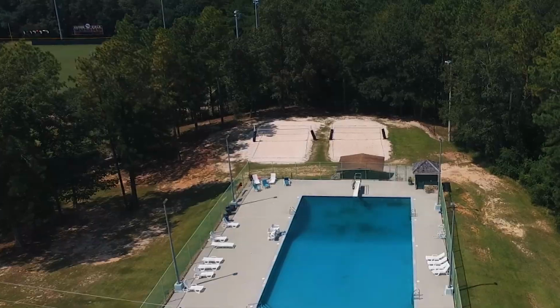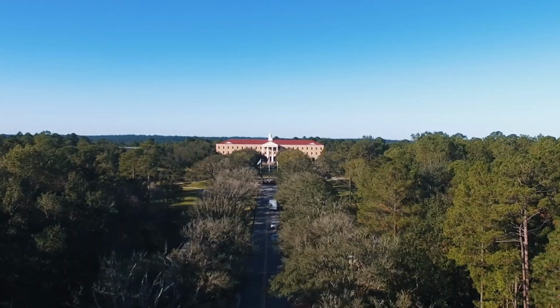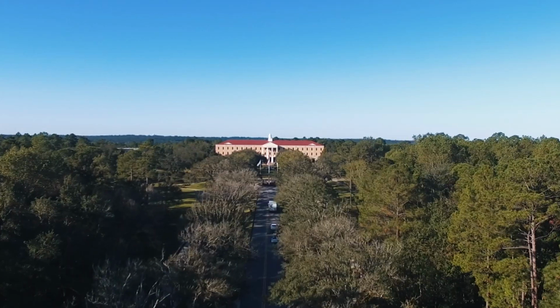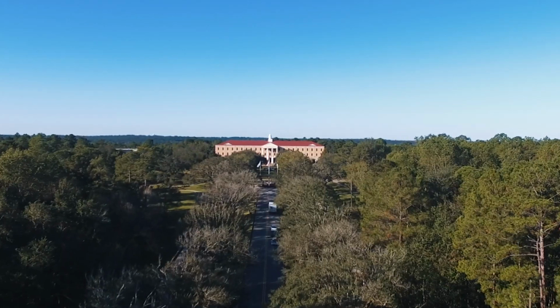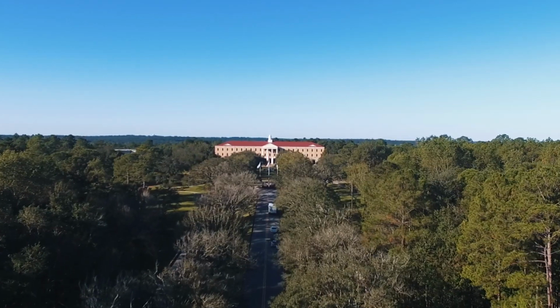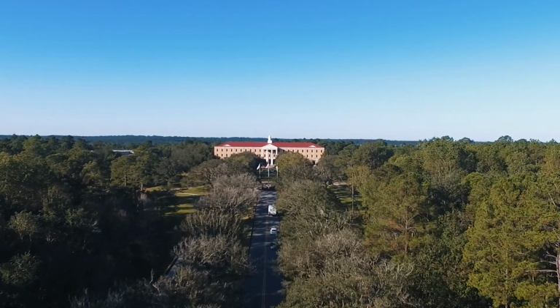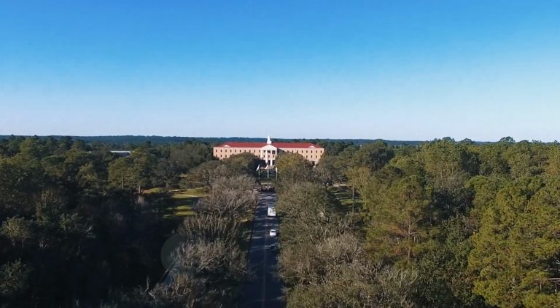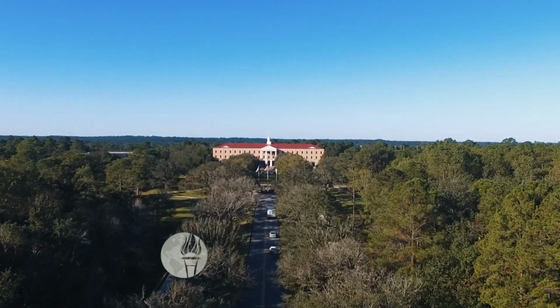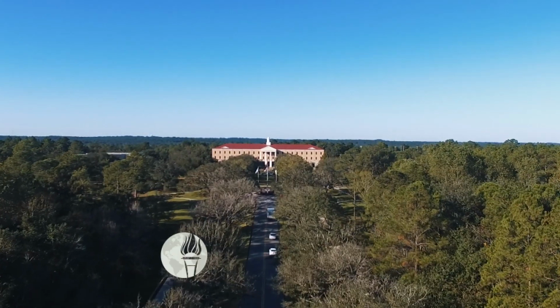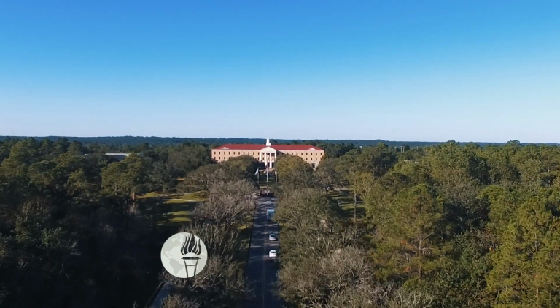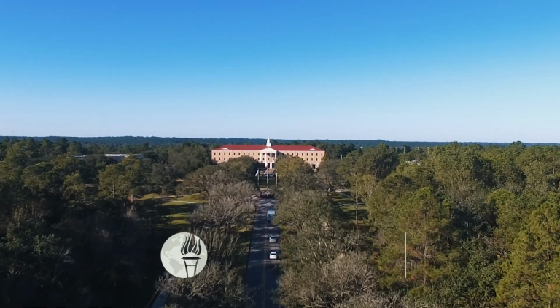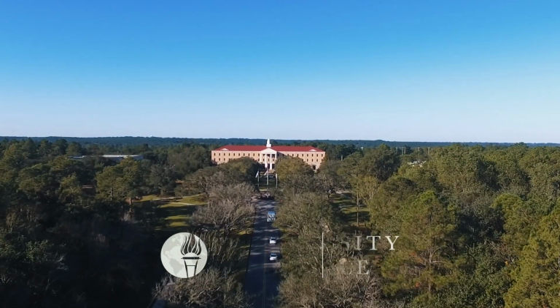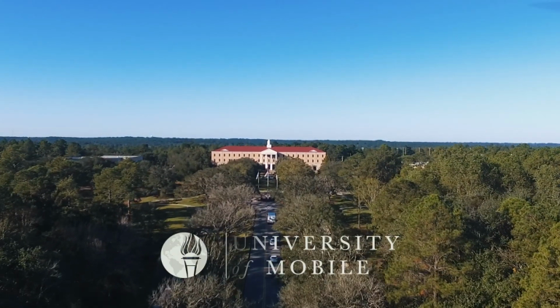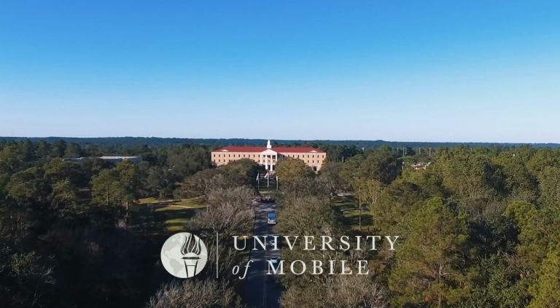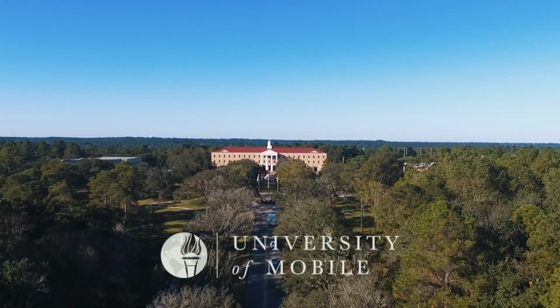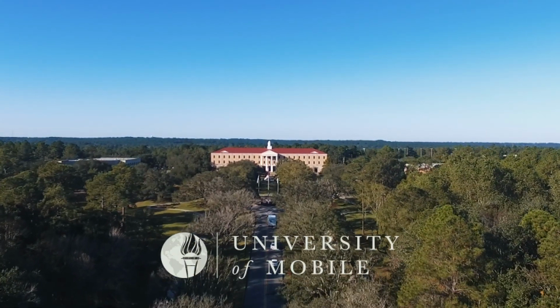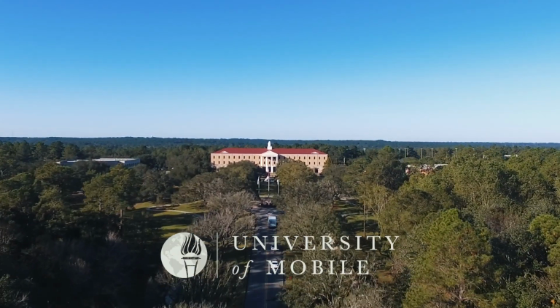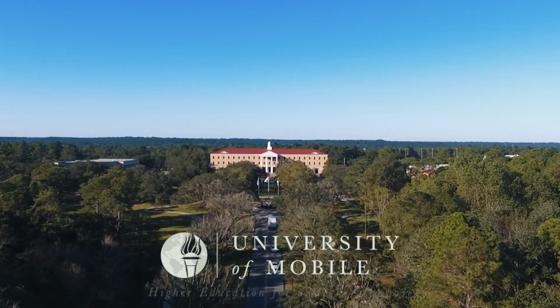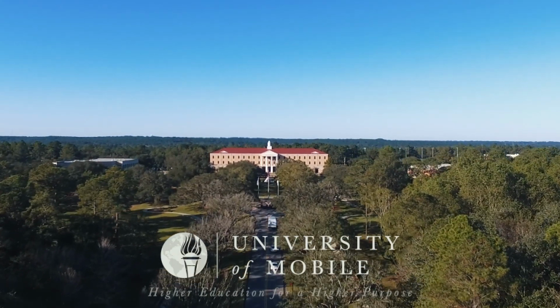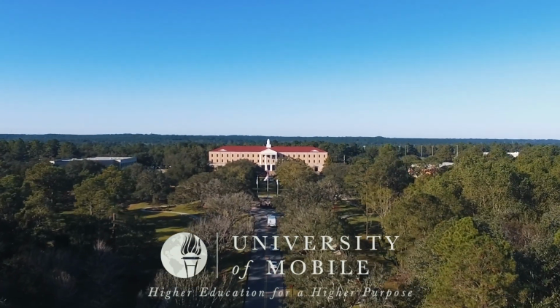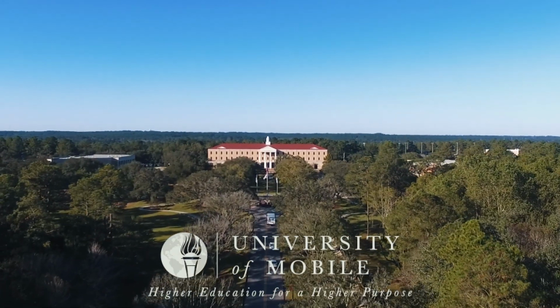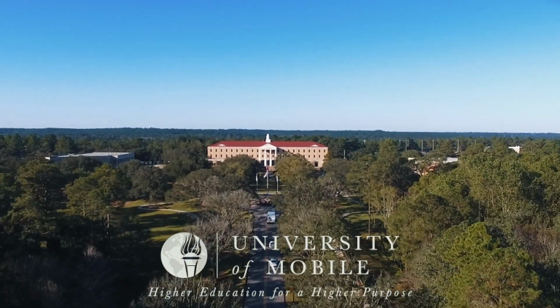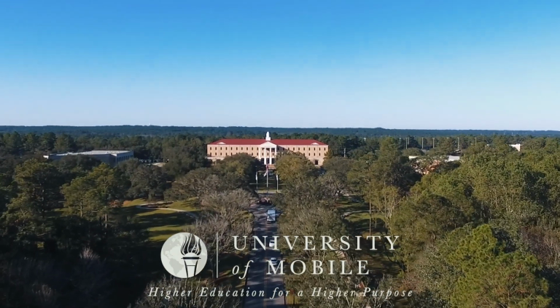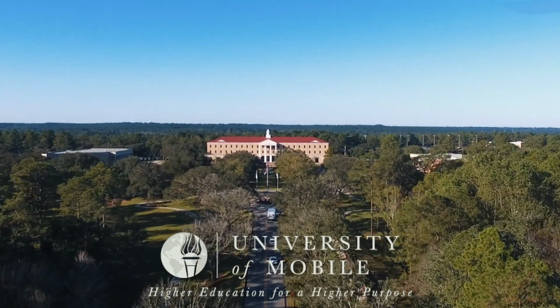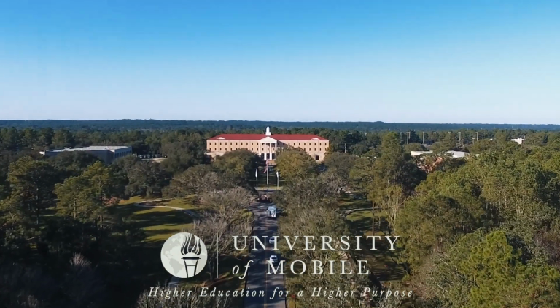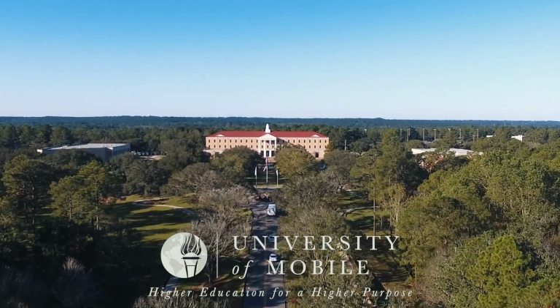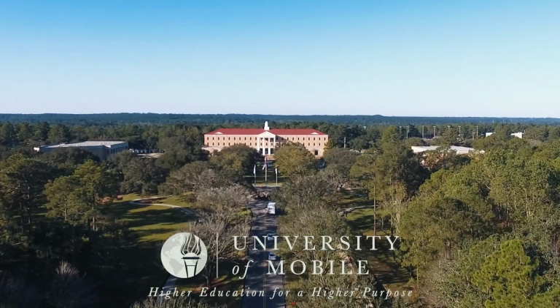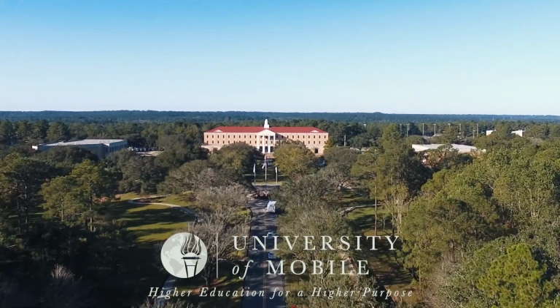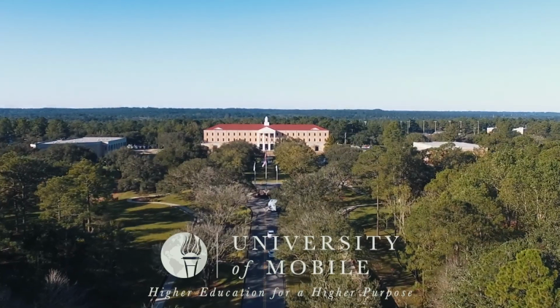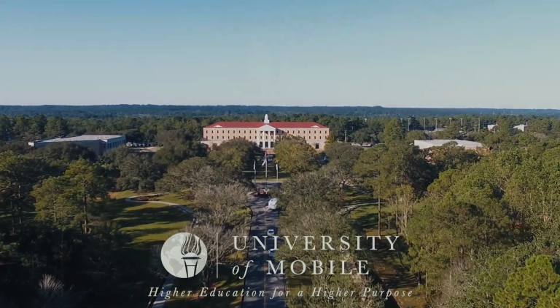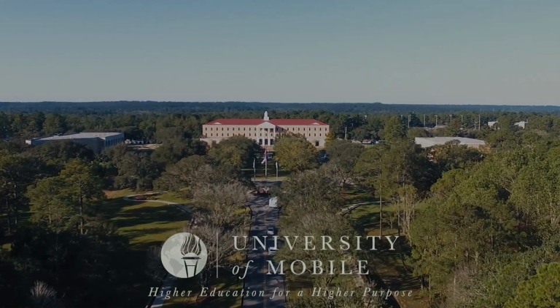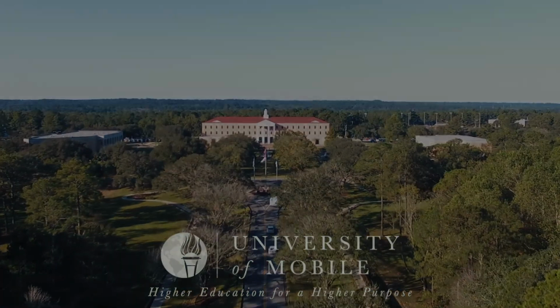Enjoy your visit to the University of Mobile, home of higher education for a higher purpose.